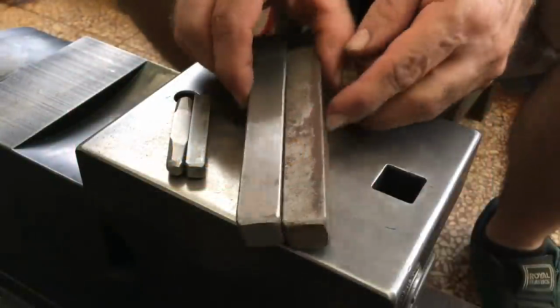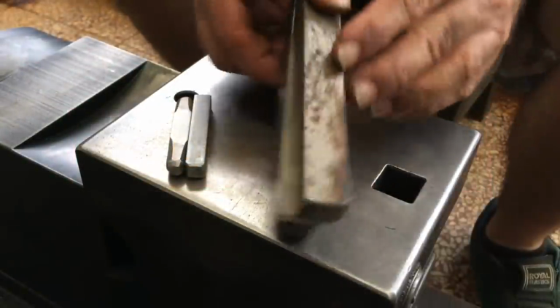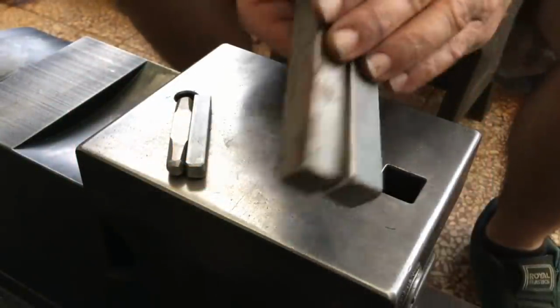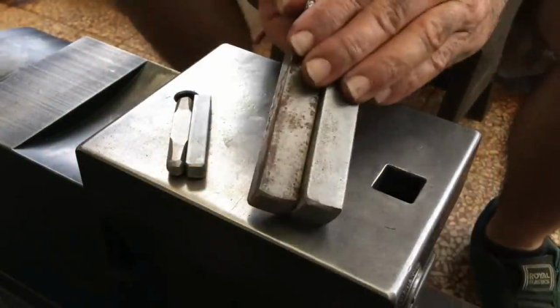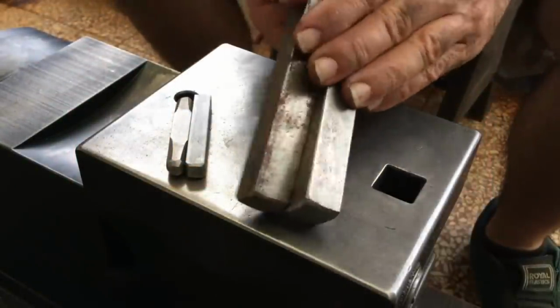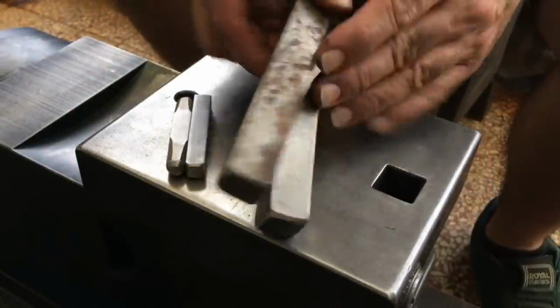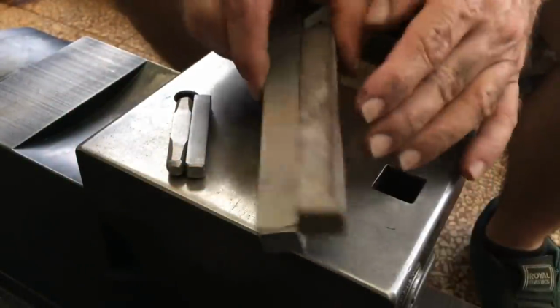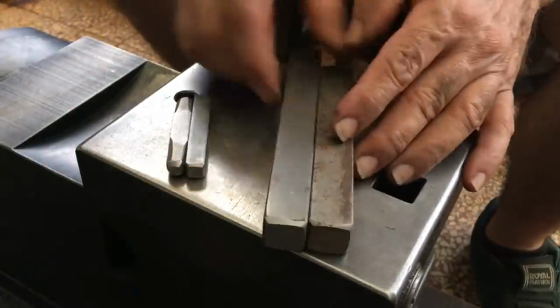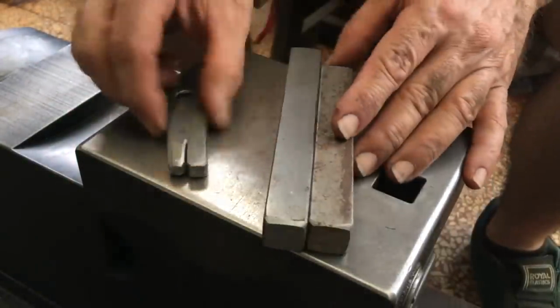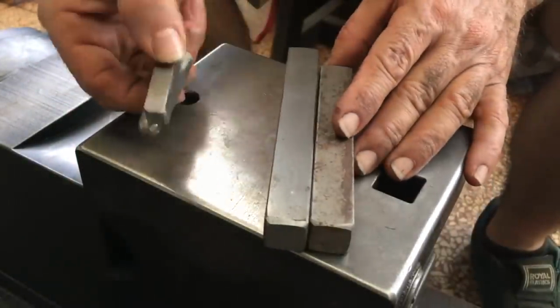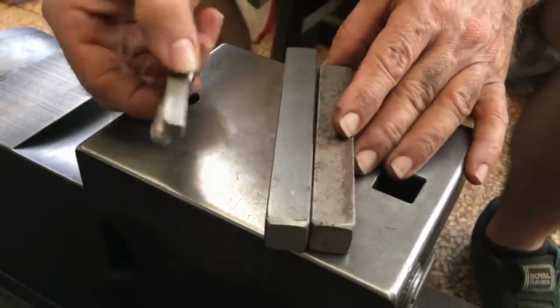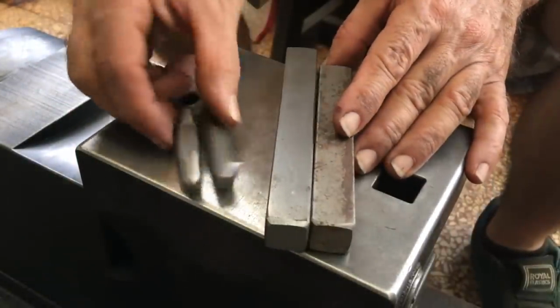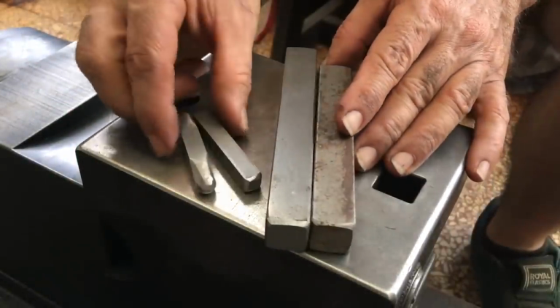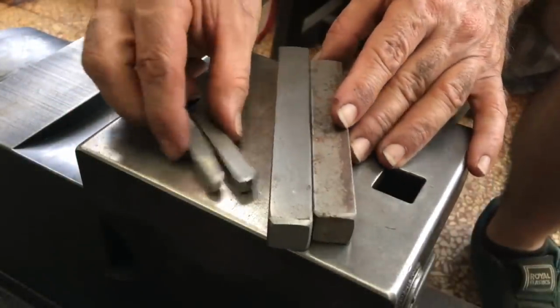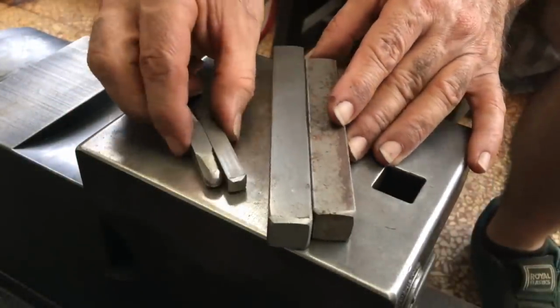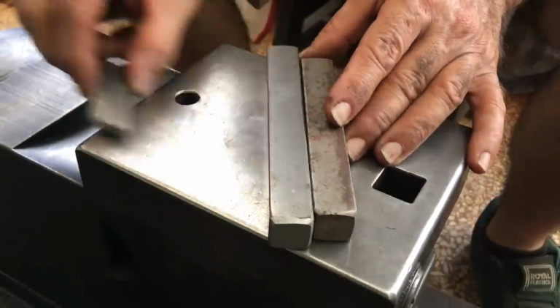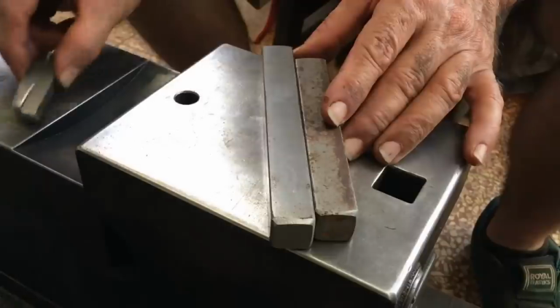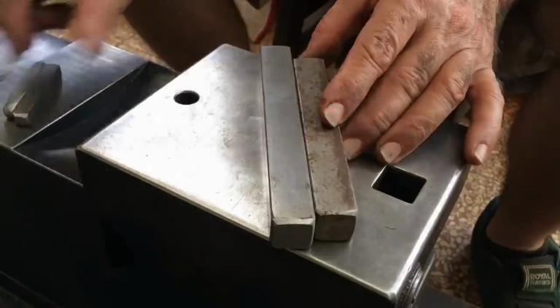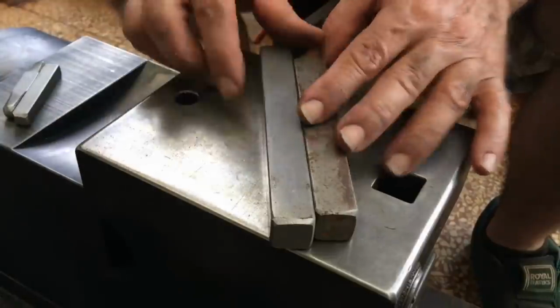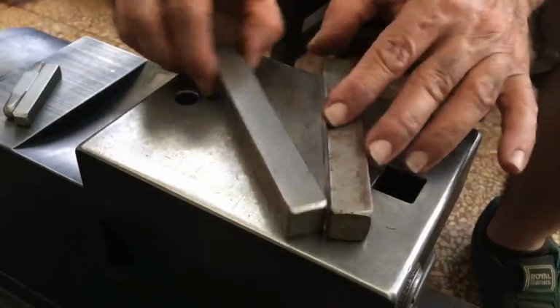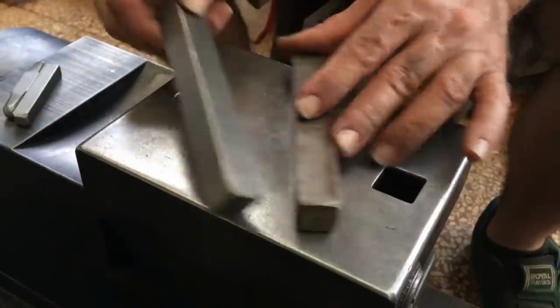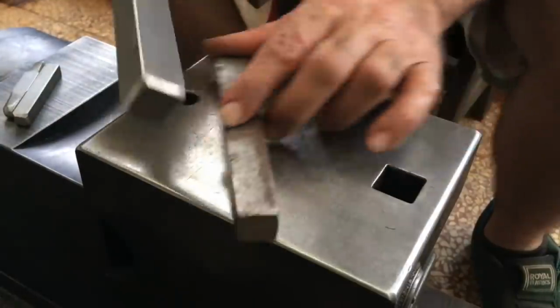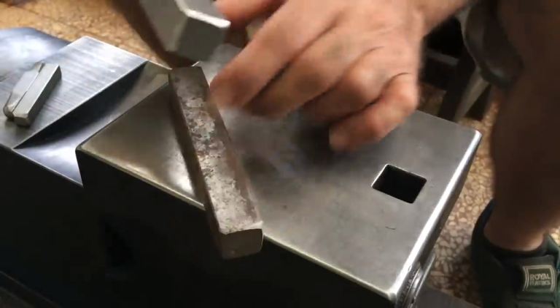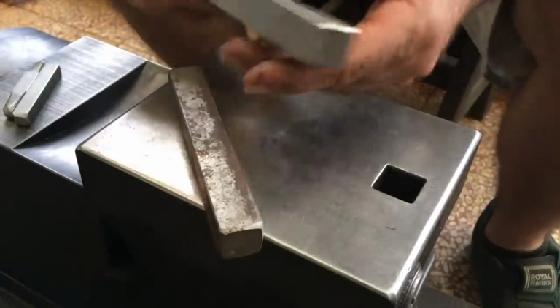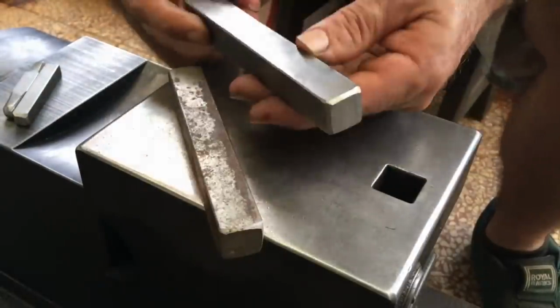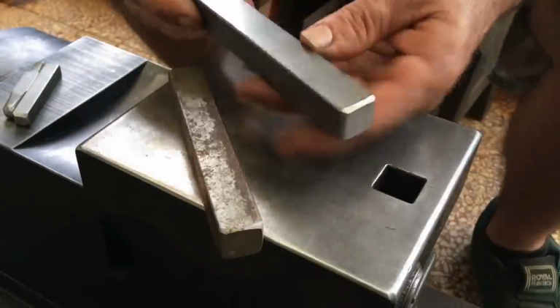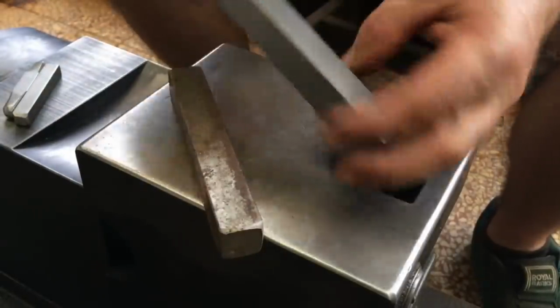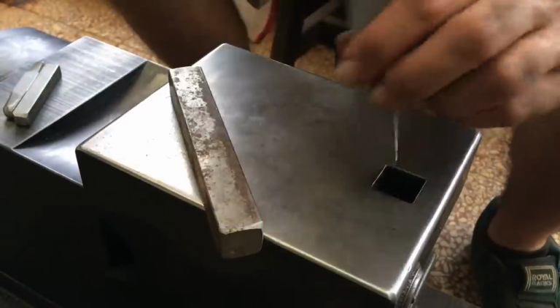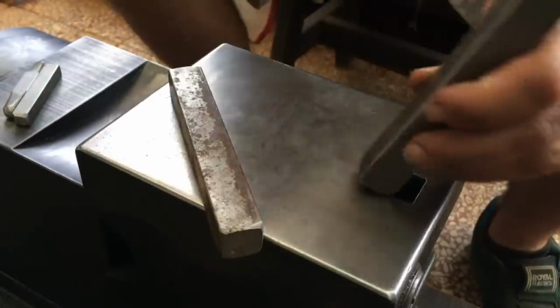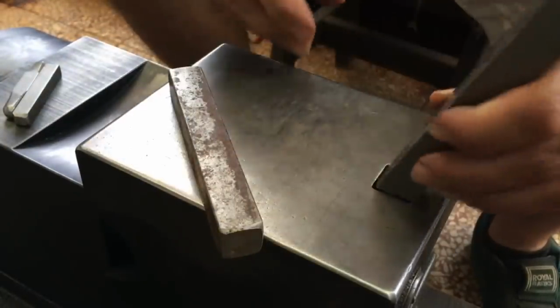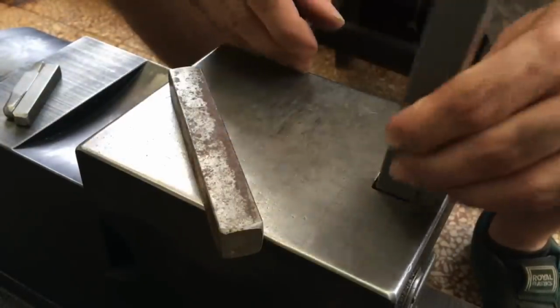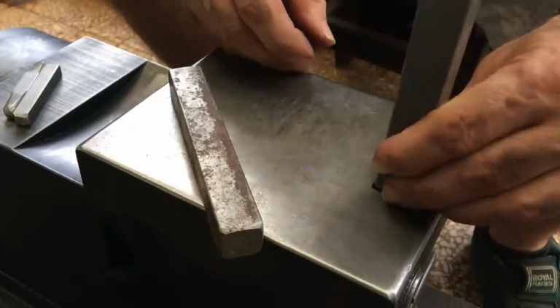Hello there. For today's video I'm going to make a simple straightforward hardy hole tenon jig.